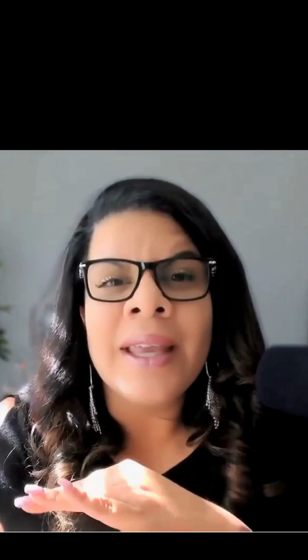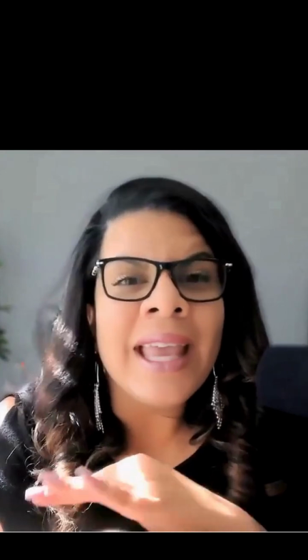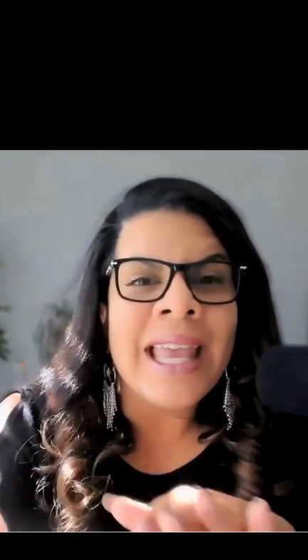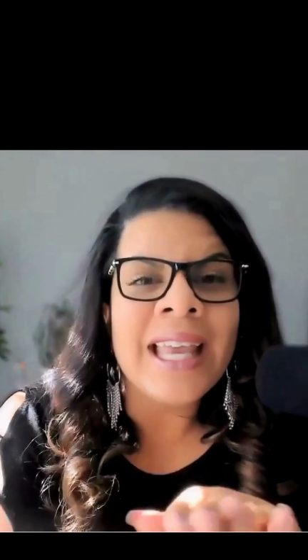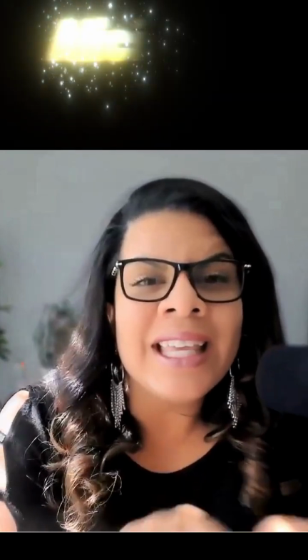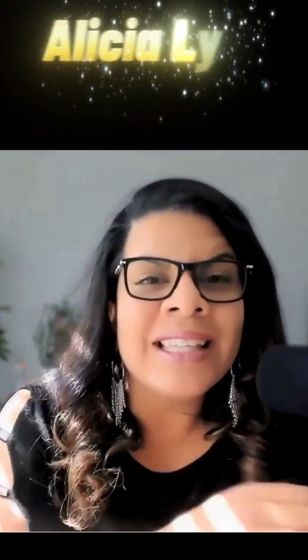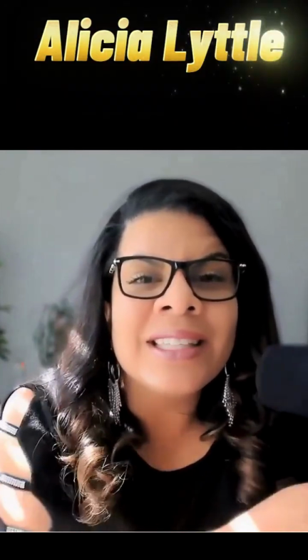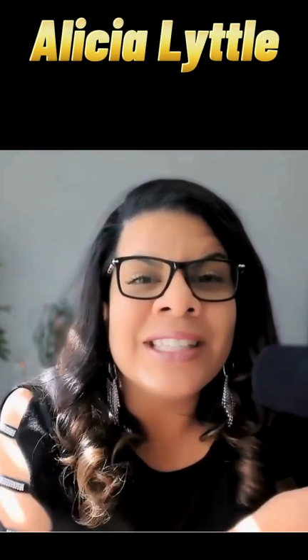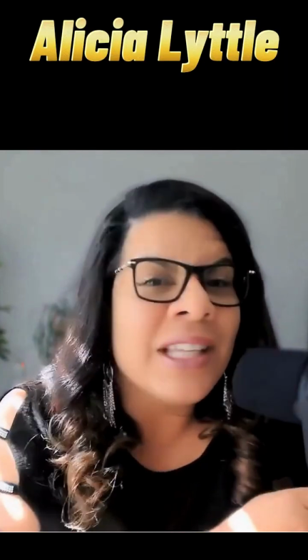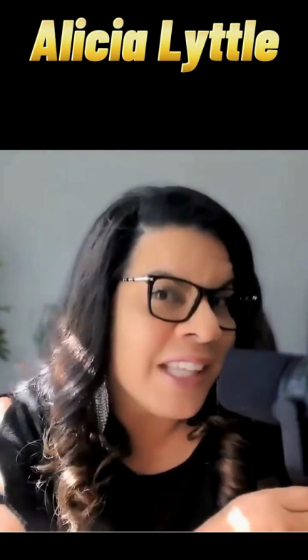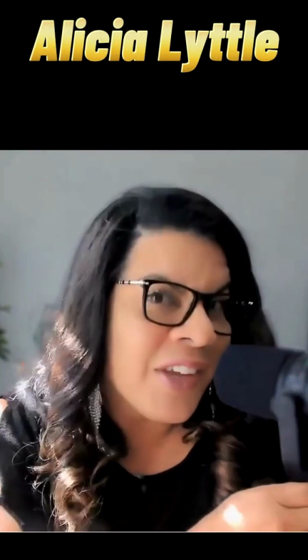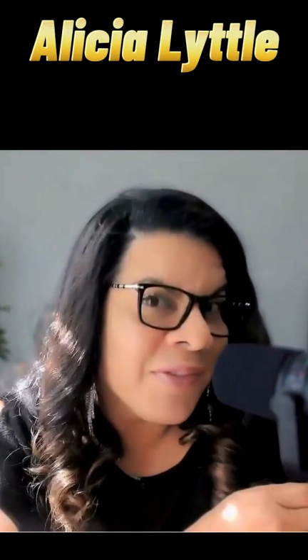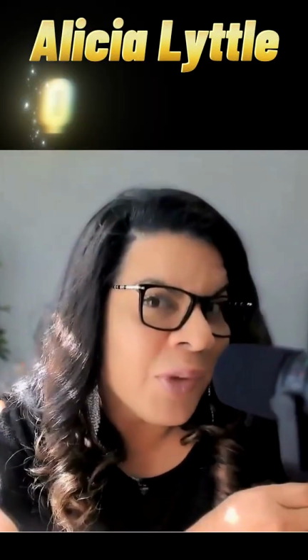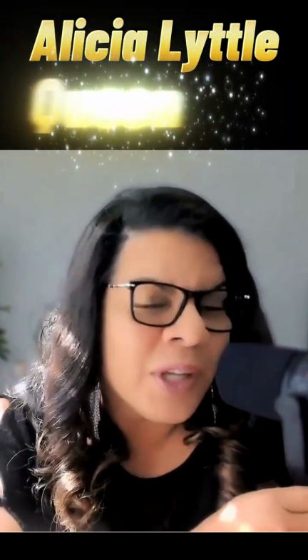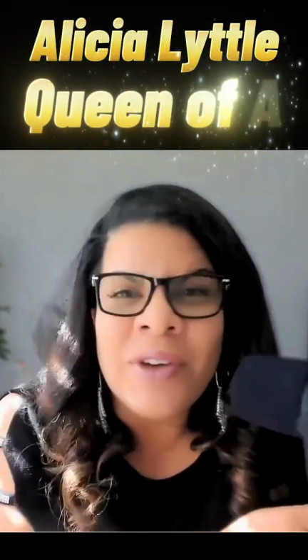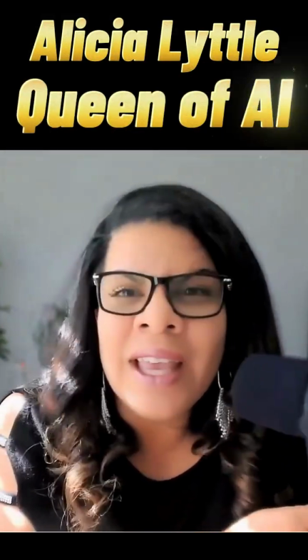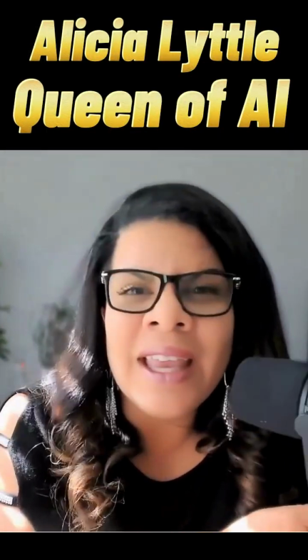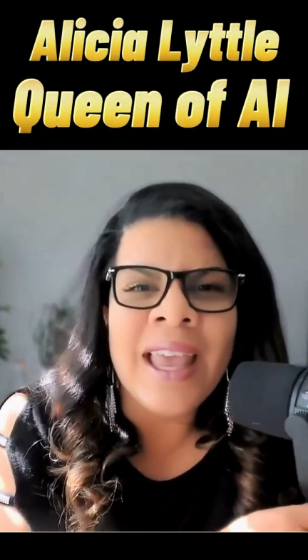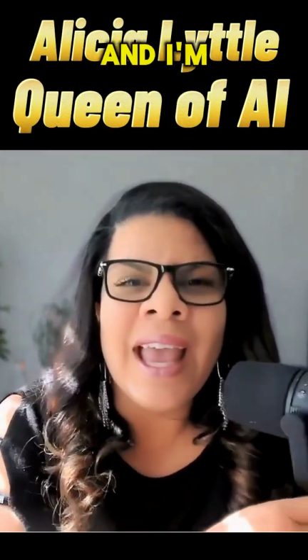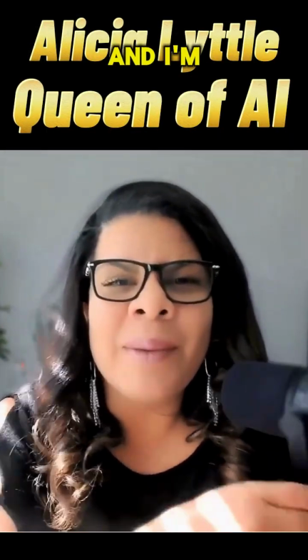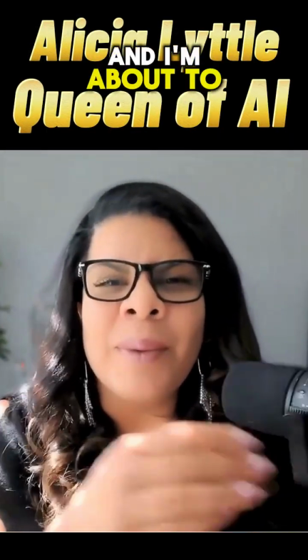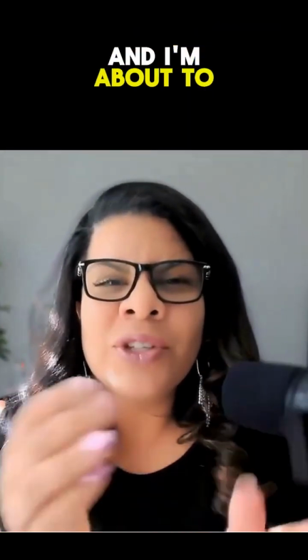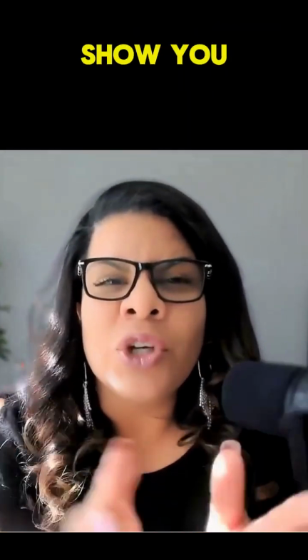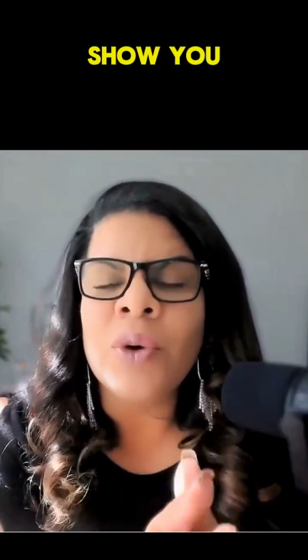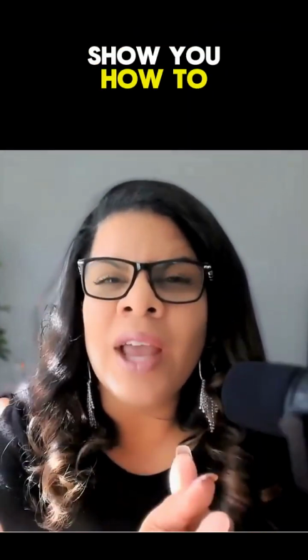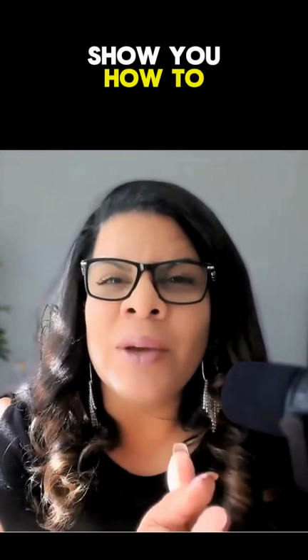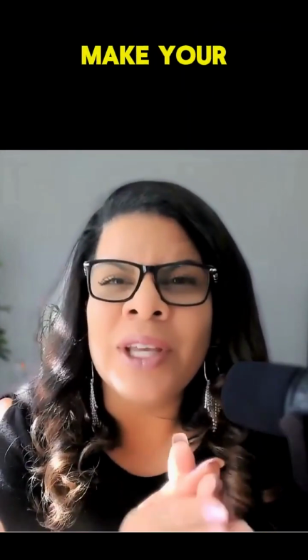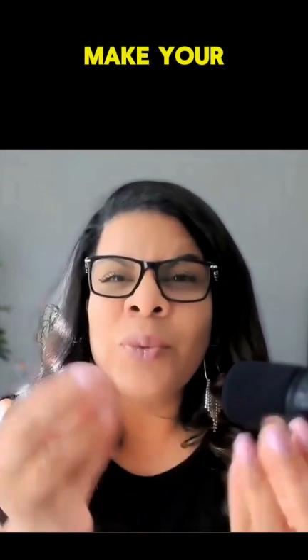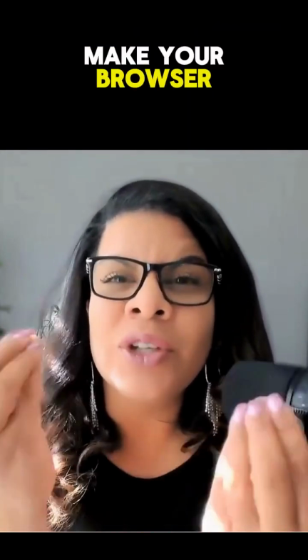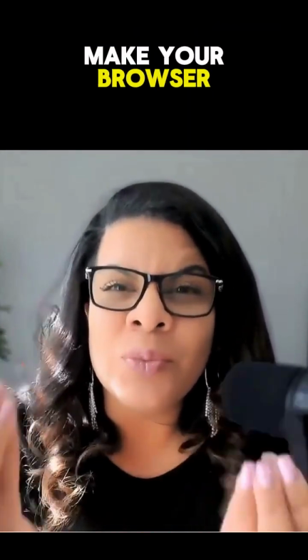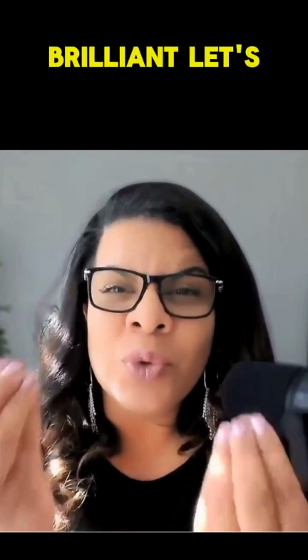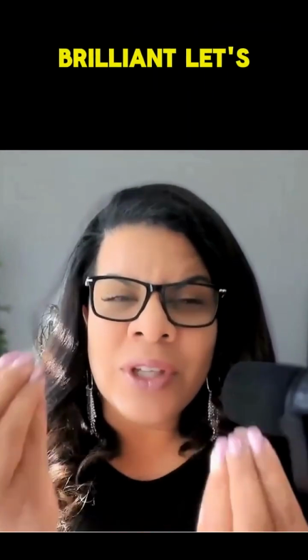Hey, hey, it's Alicia Little, the queen of AI, and I'm about to show you how to make your browser brilliant.